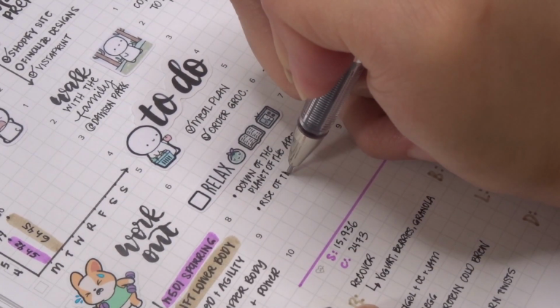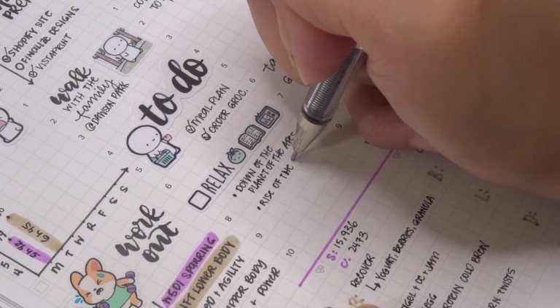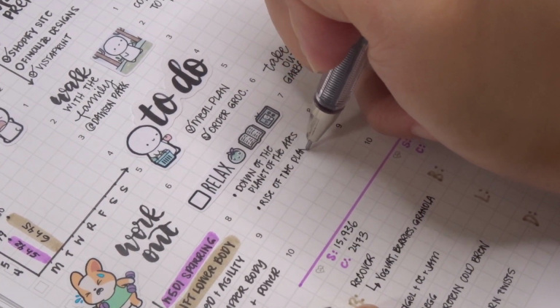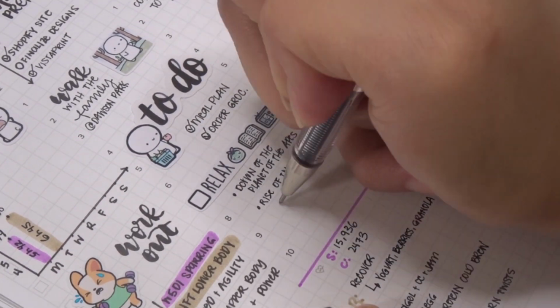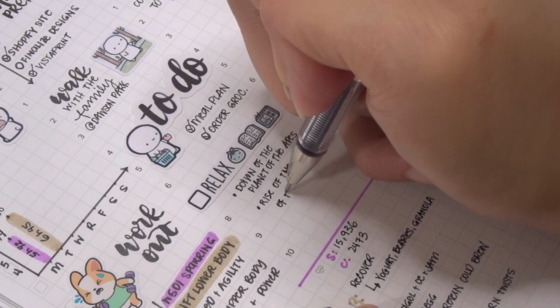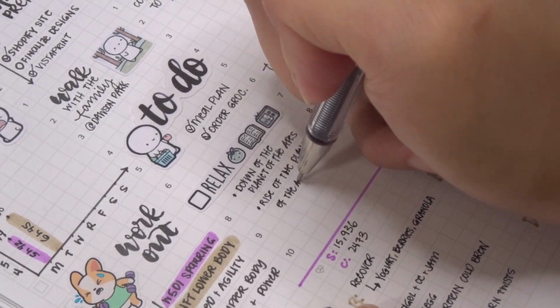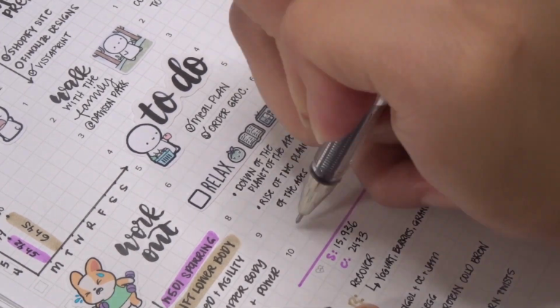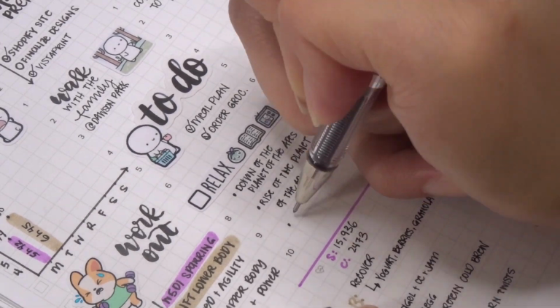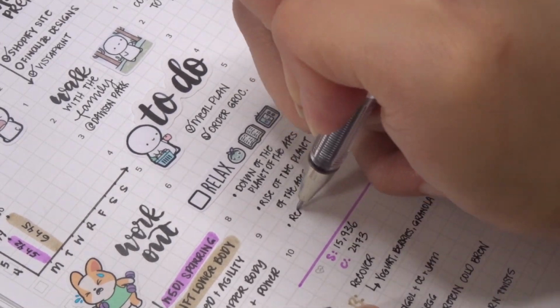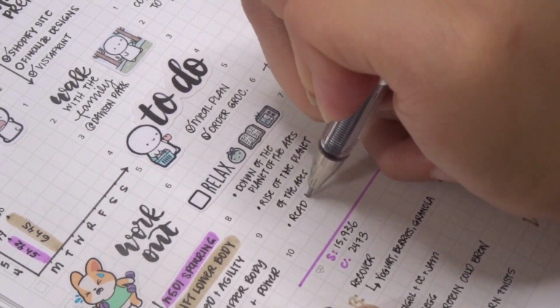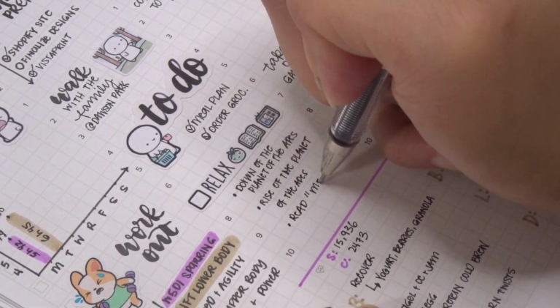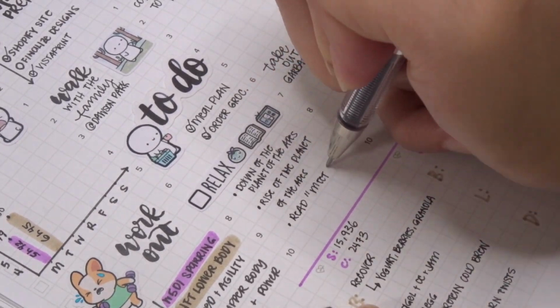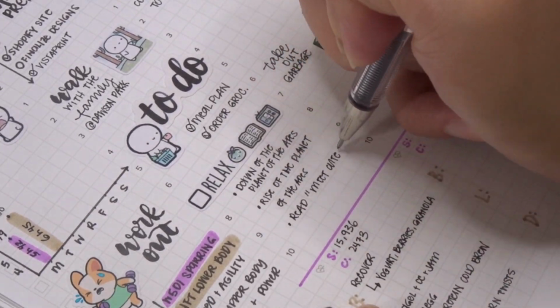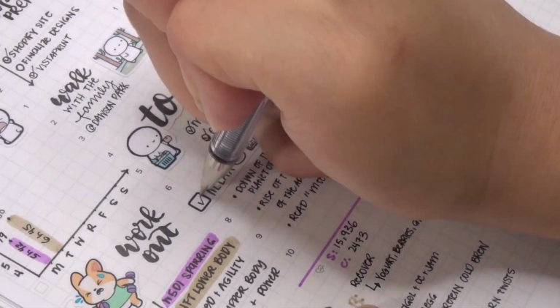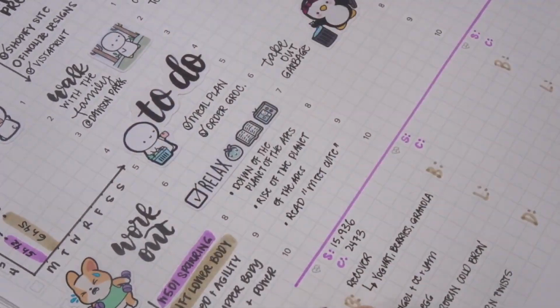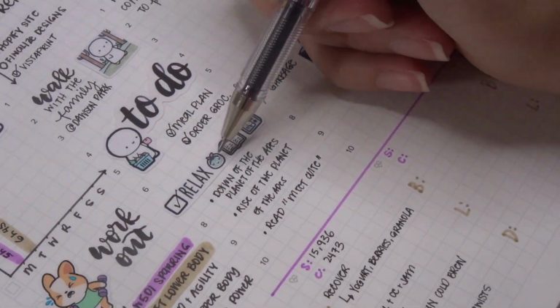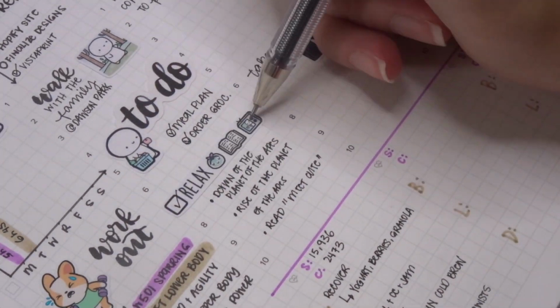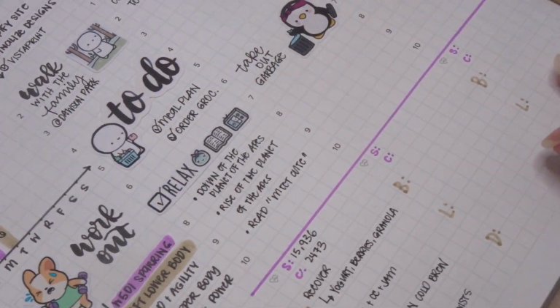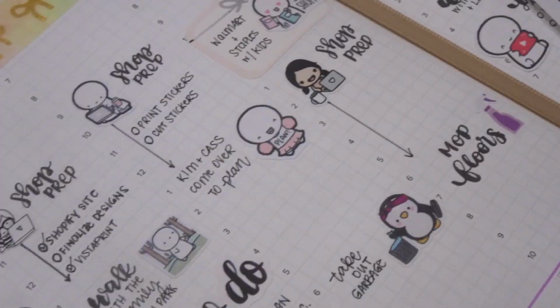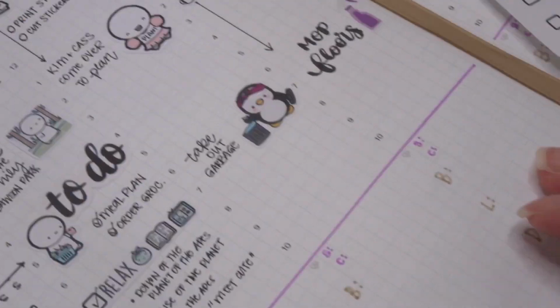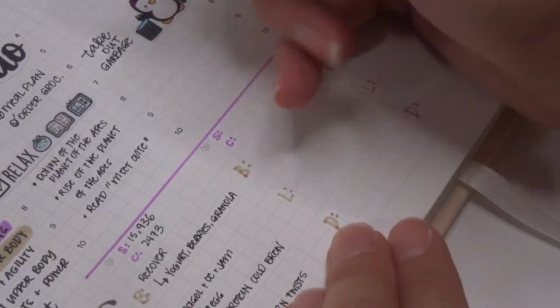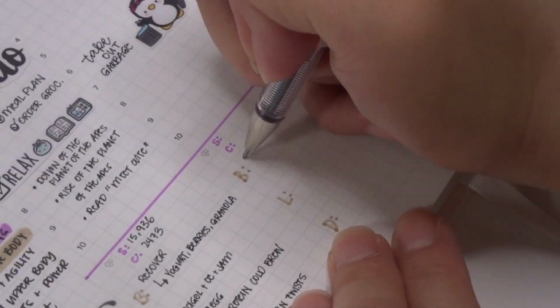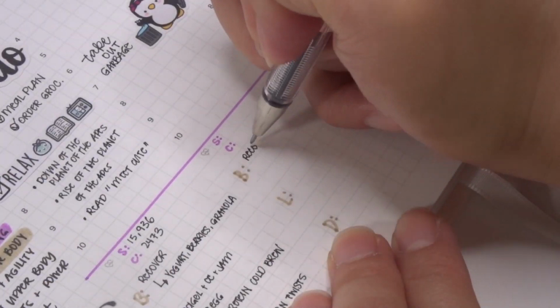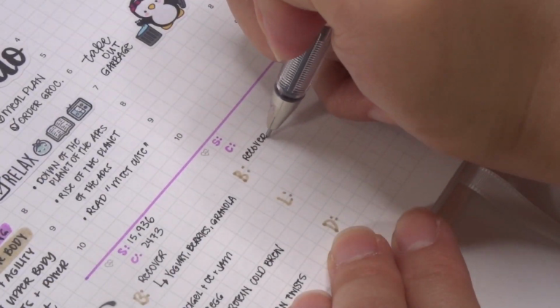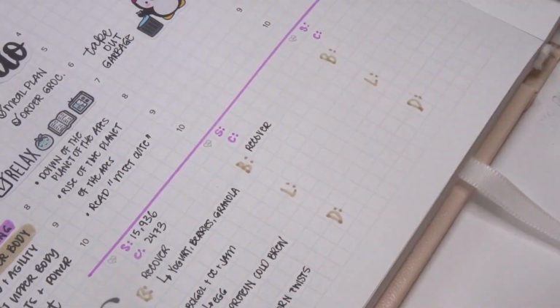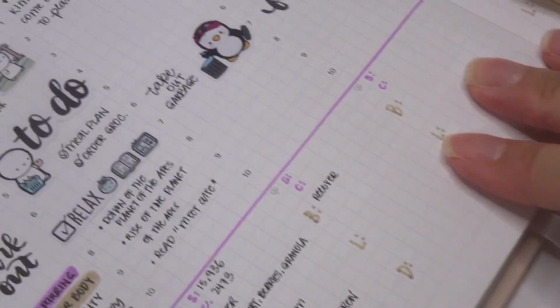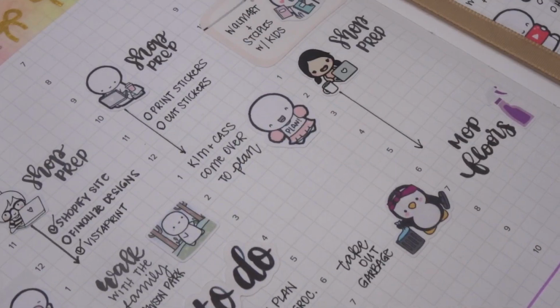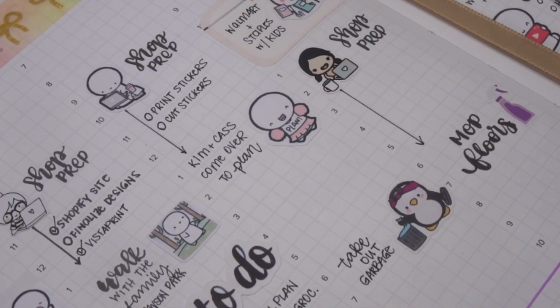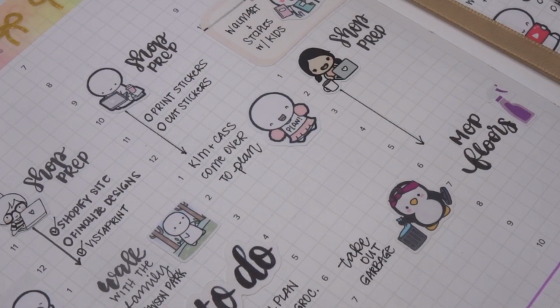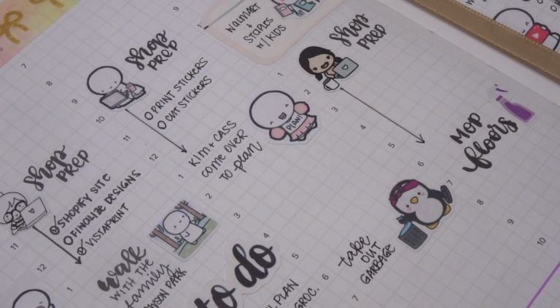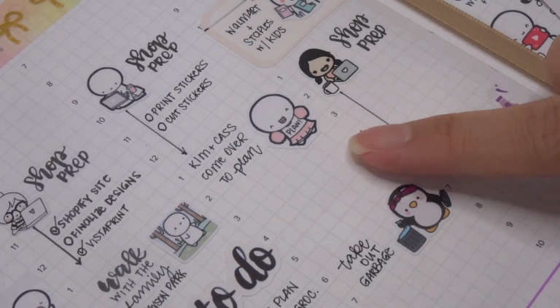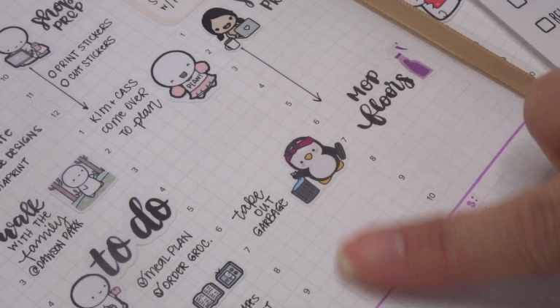Coming up shortly, I'm going to show you how I created my little storage system for all of my stickers.